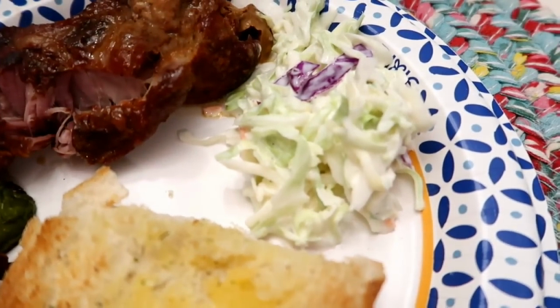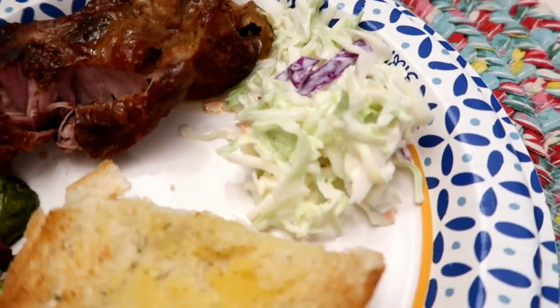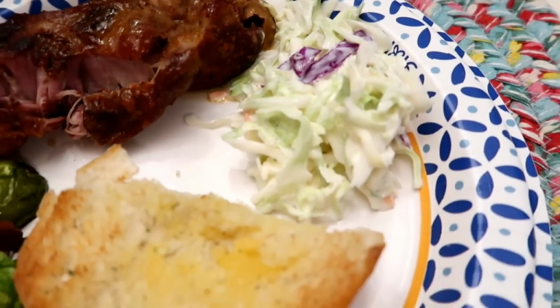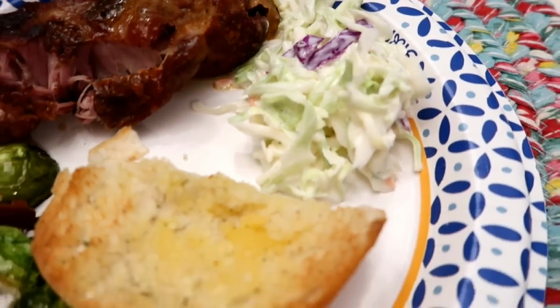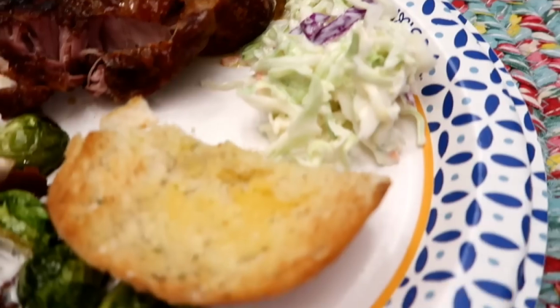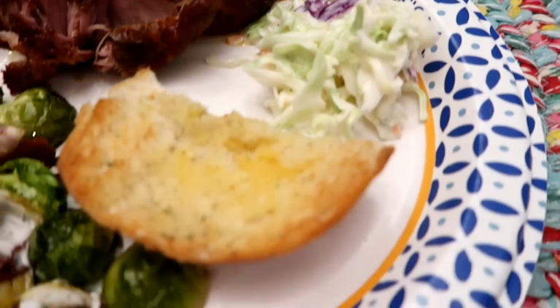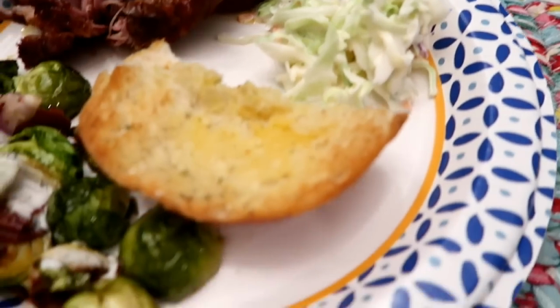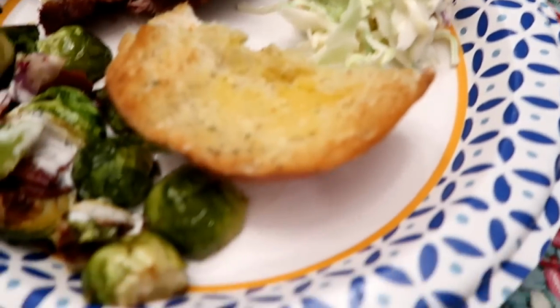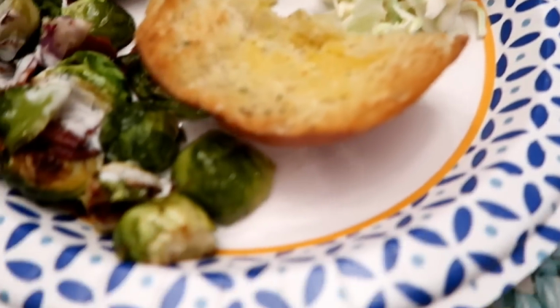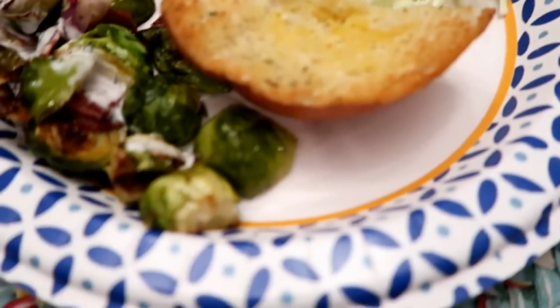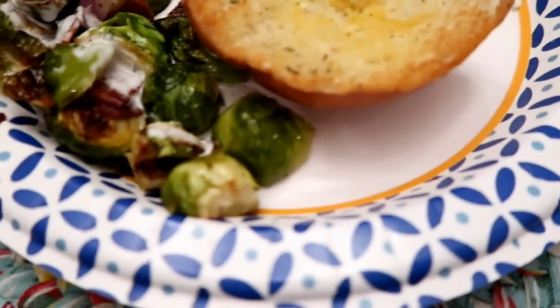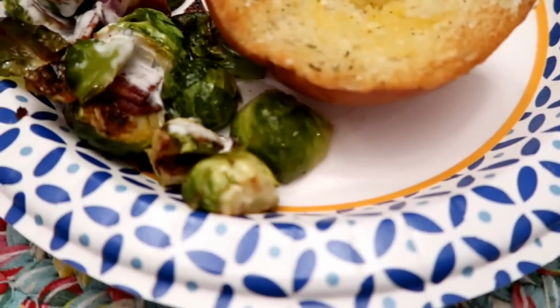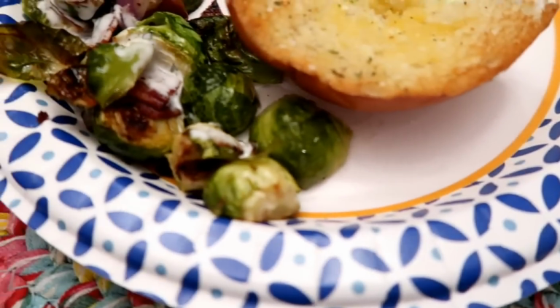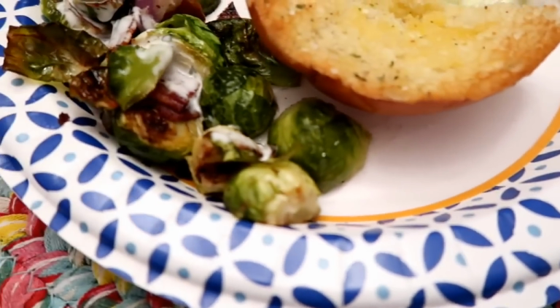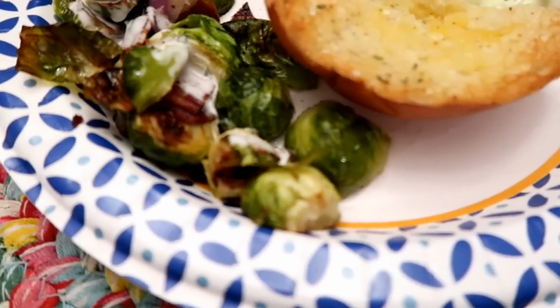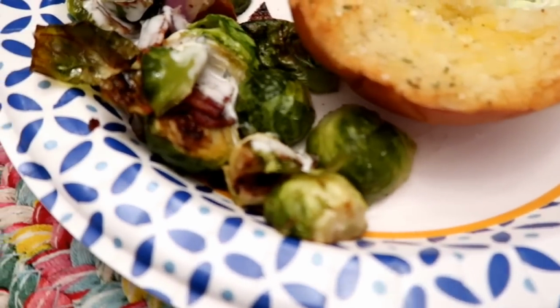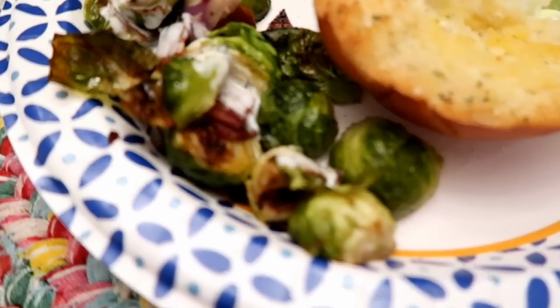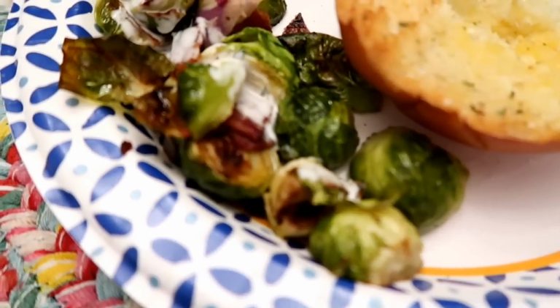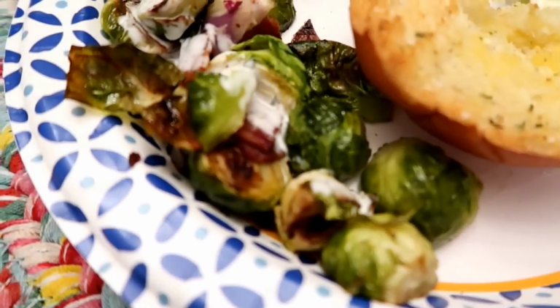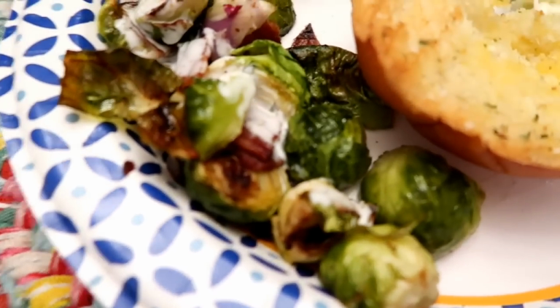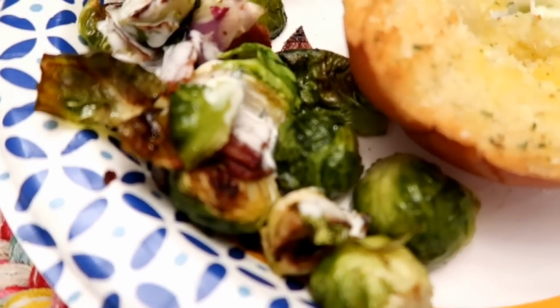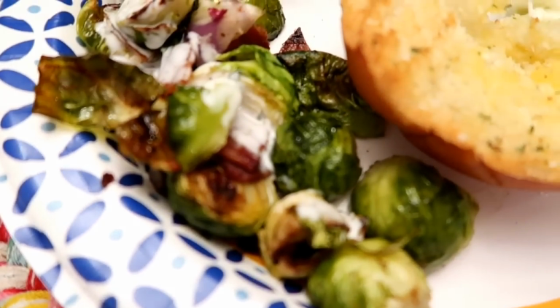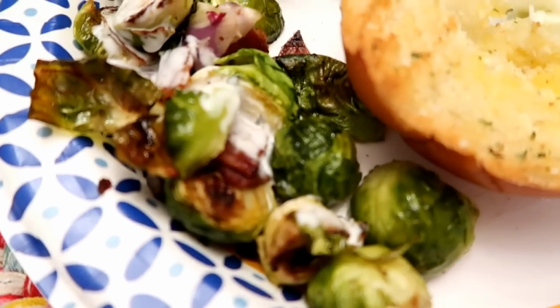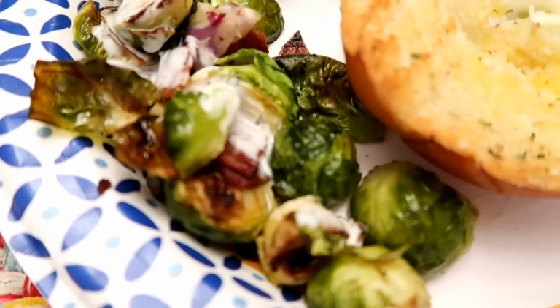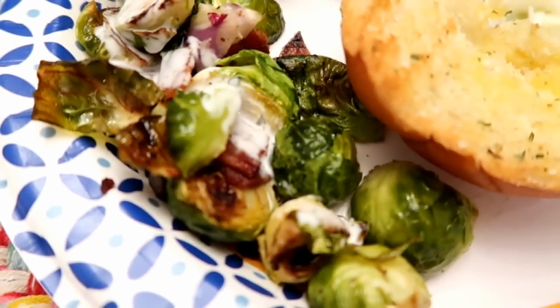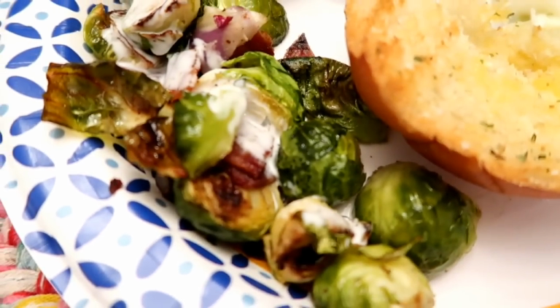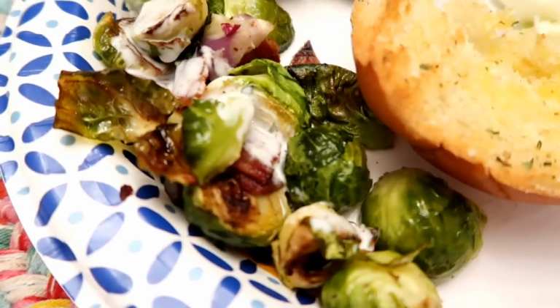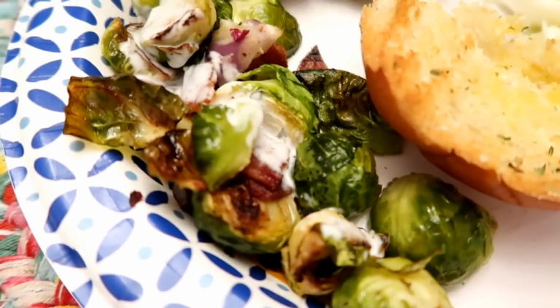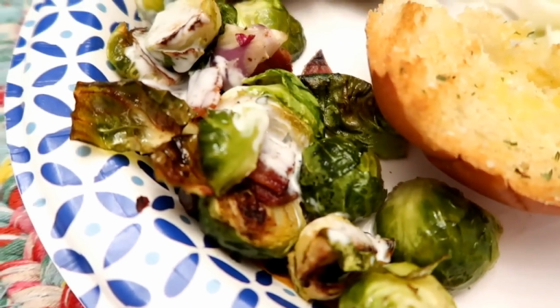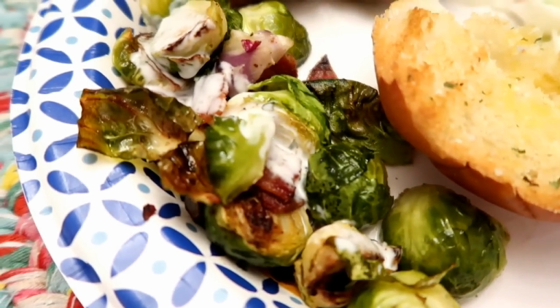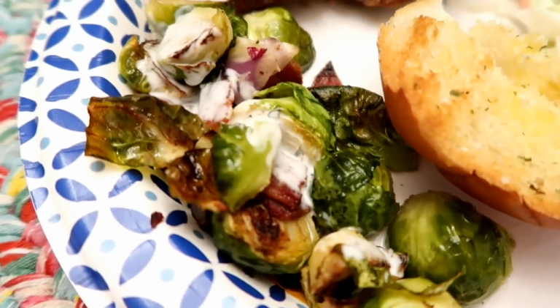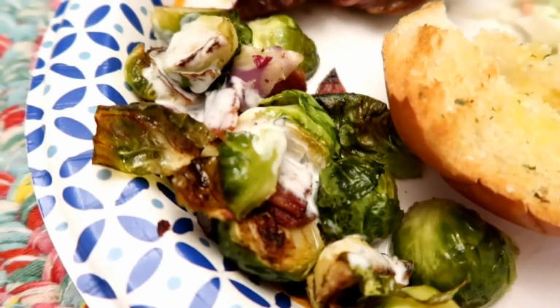The kids like a little bit of ranch on their Brussels sprouts, so give that a try if your kids are not too sure about them.